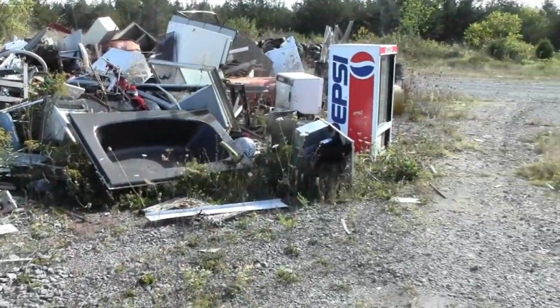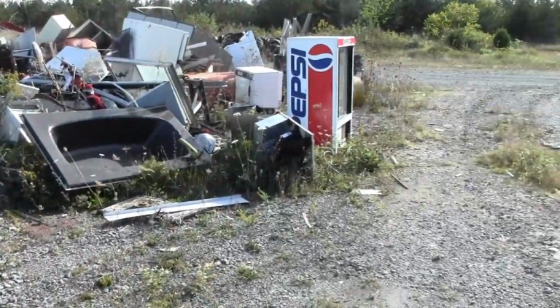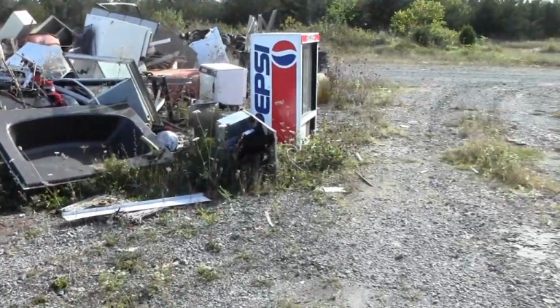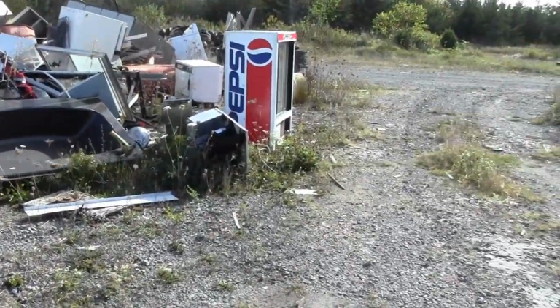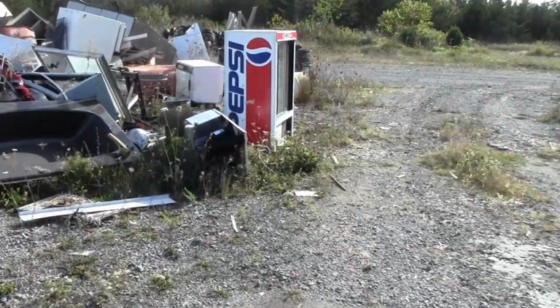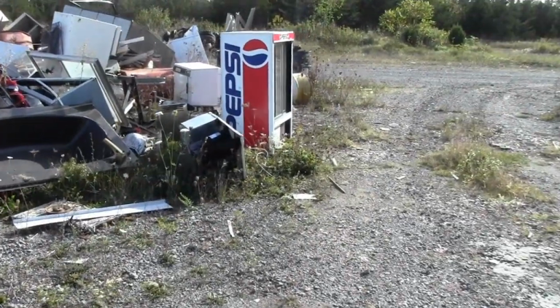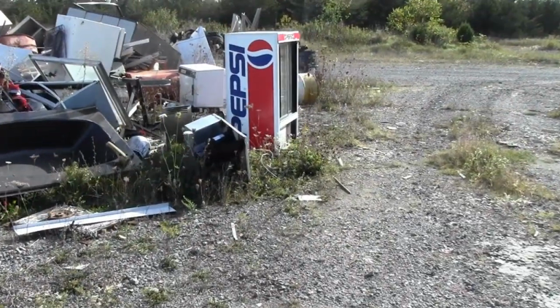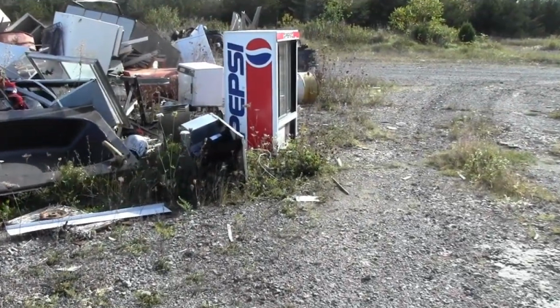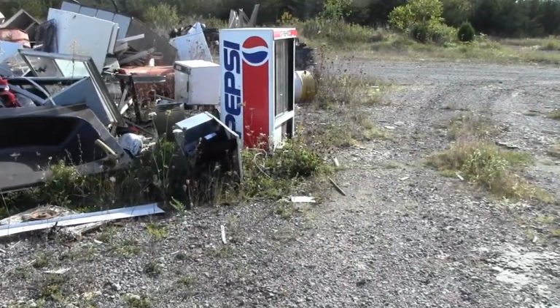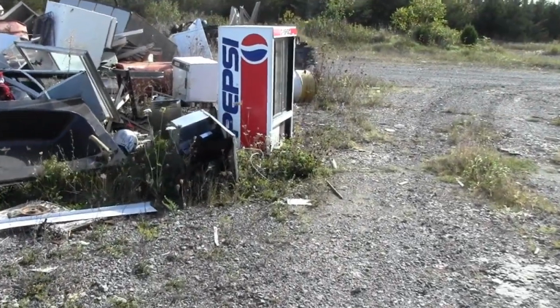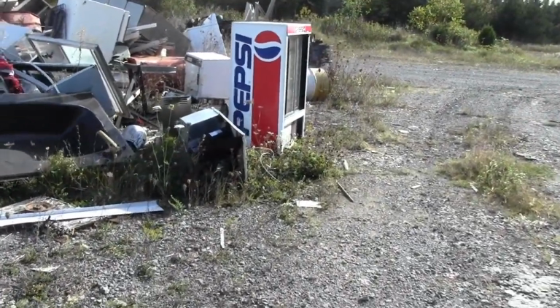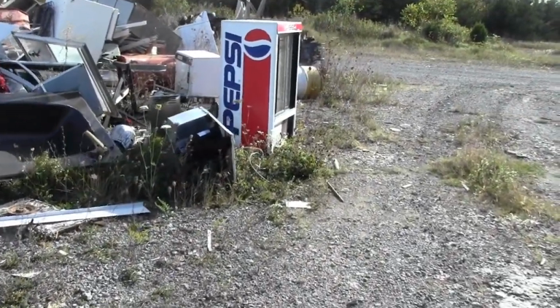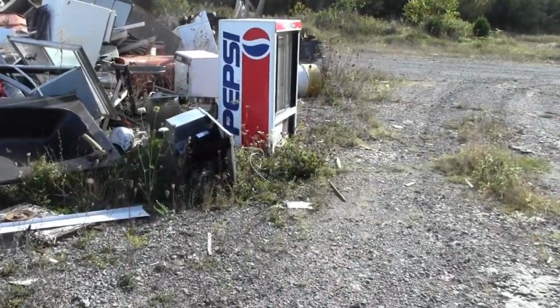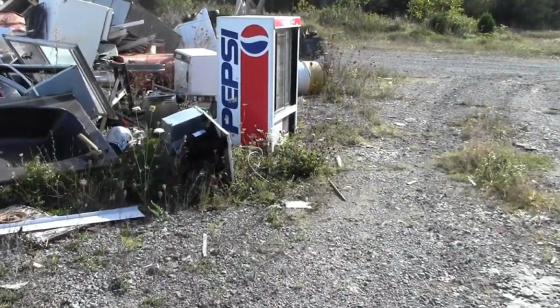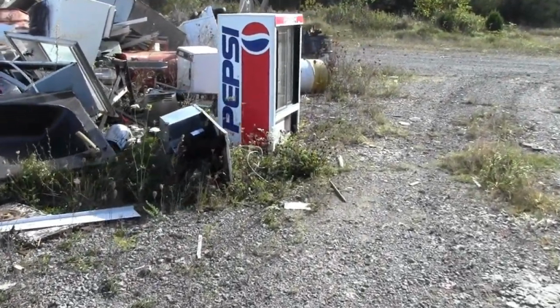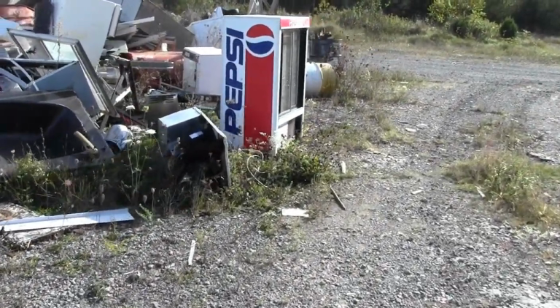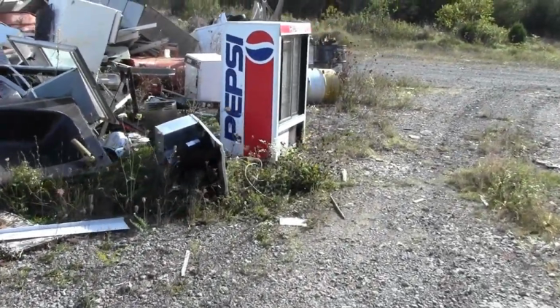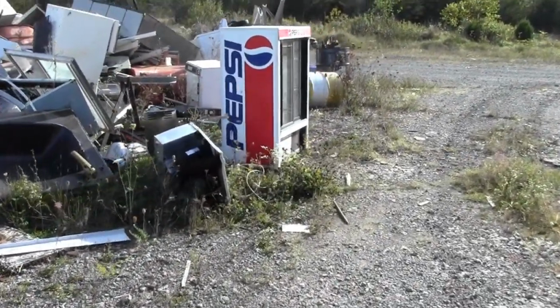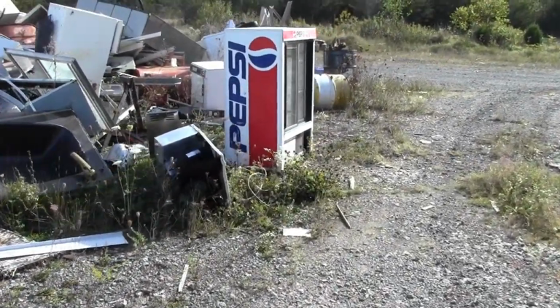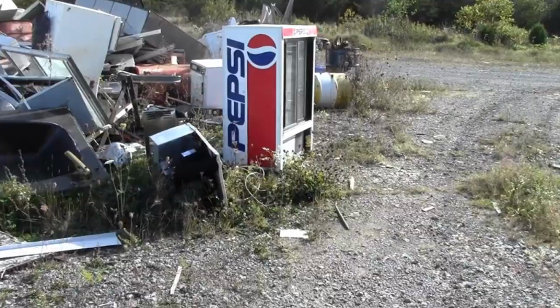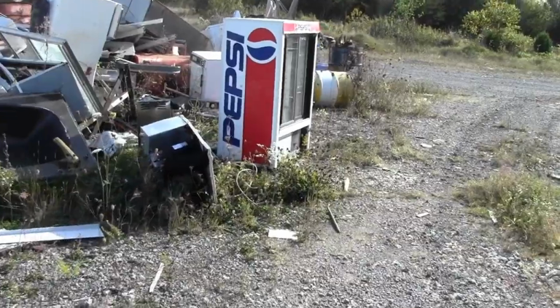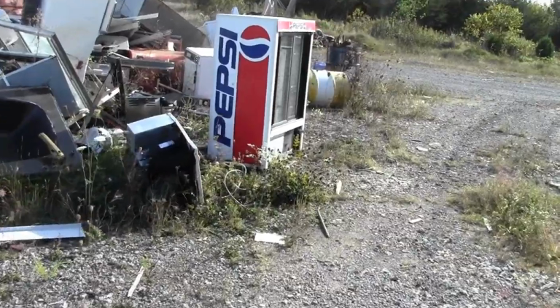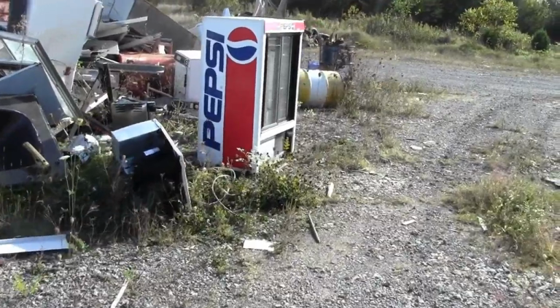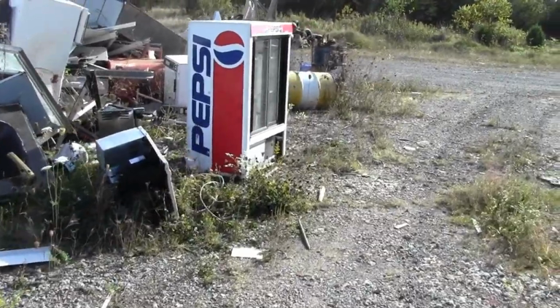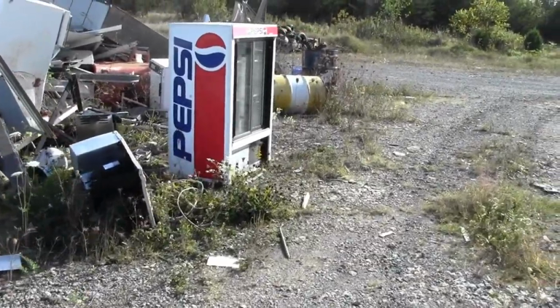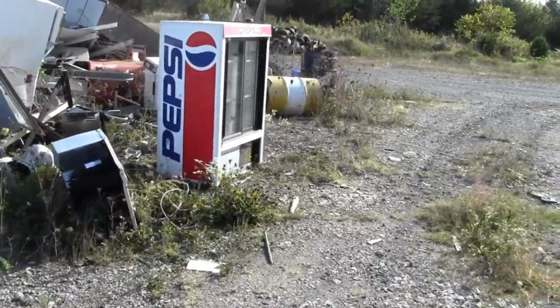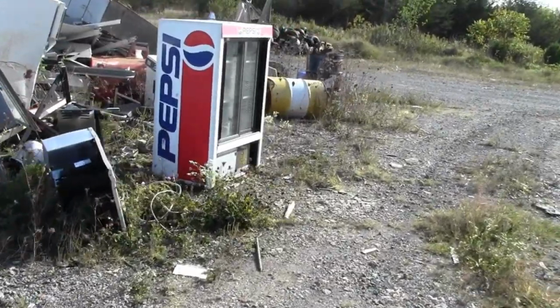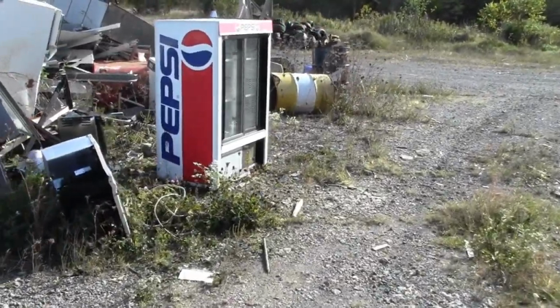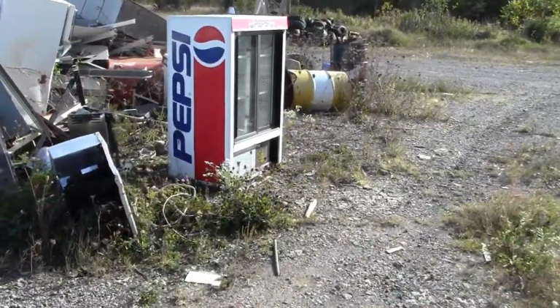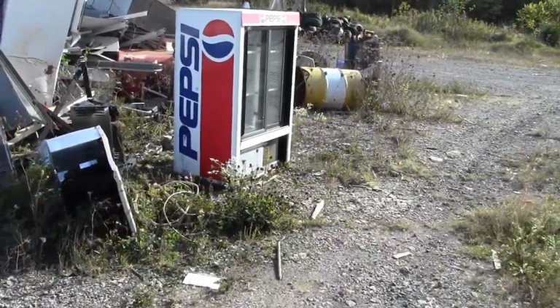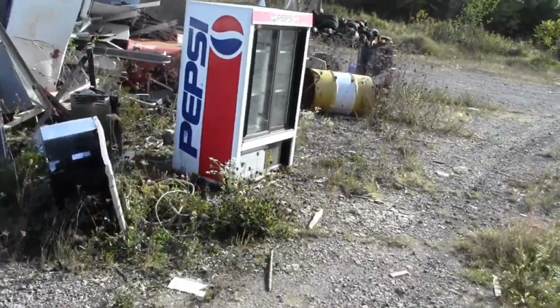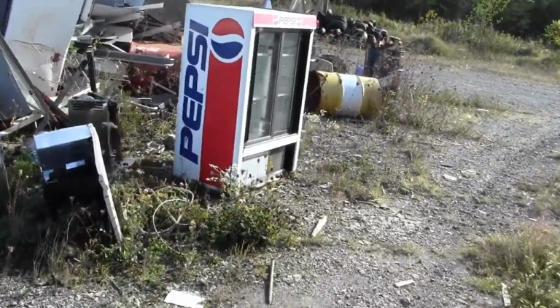An old Pepsi machine. If someone was here today I'd be taking that home. That looks cool — it's not that old, but it's cool.